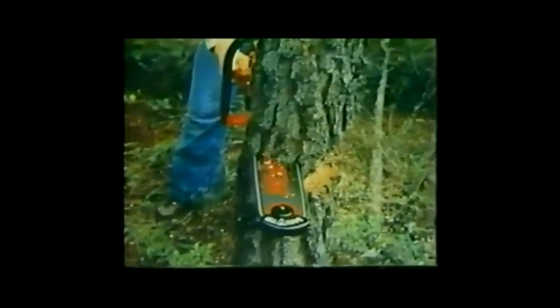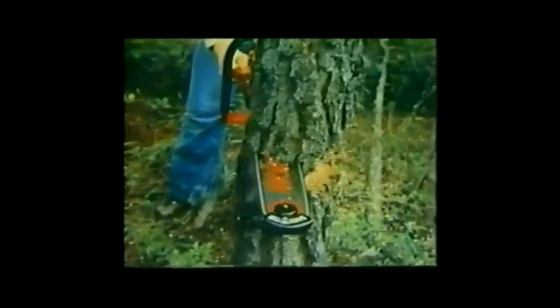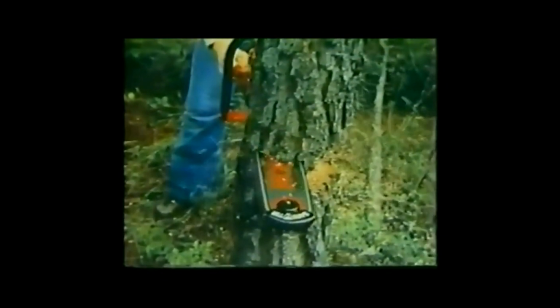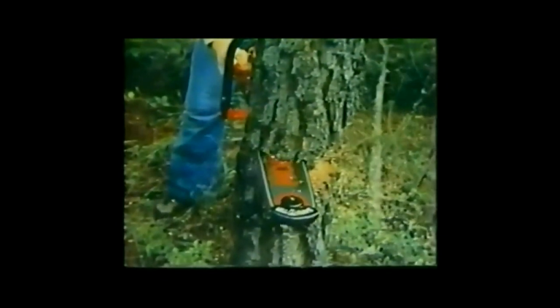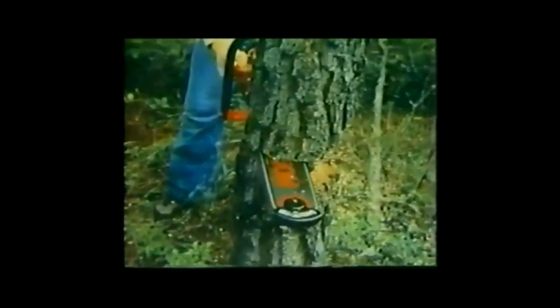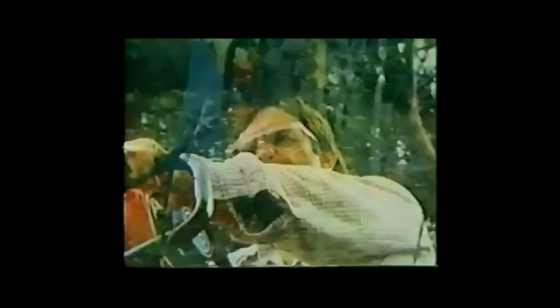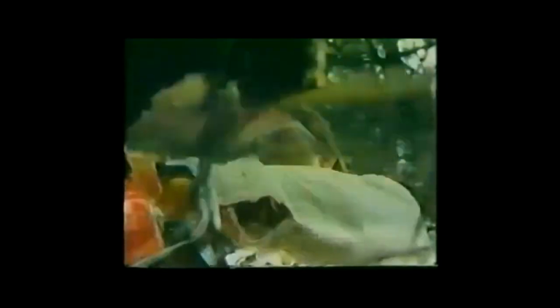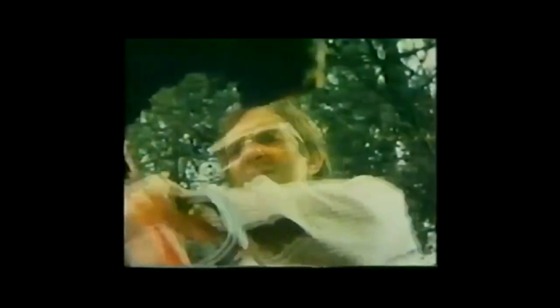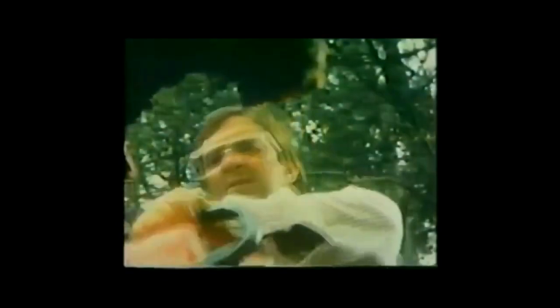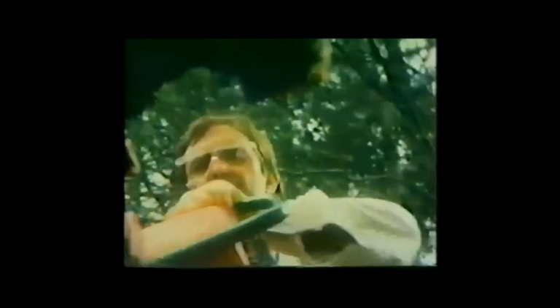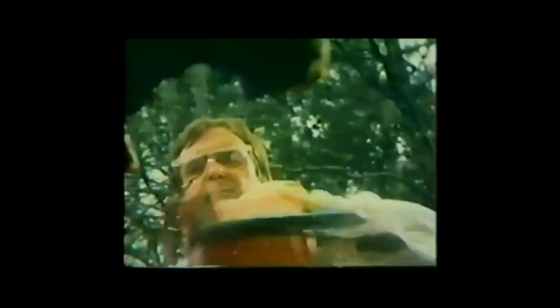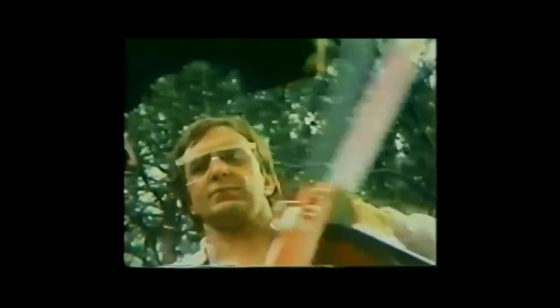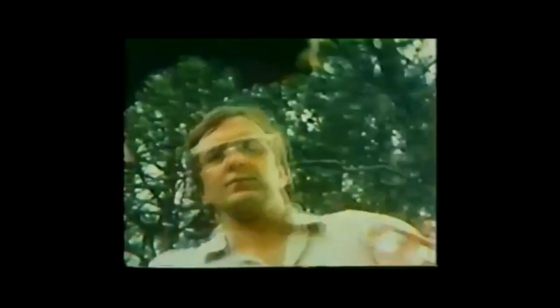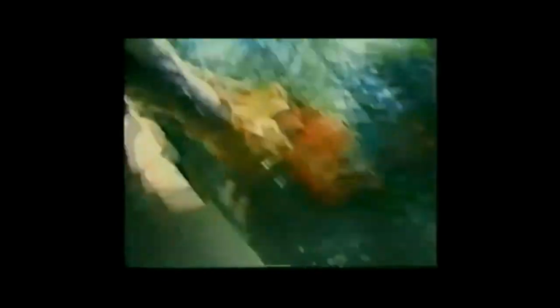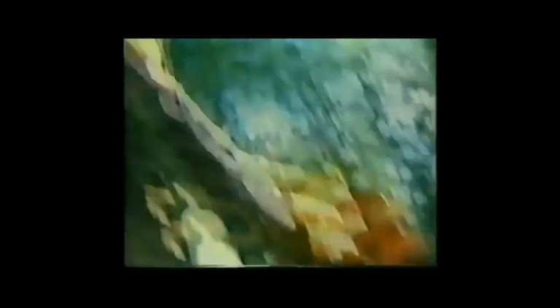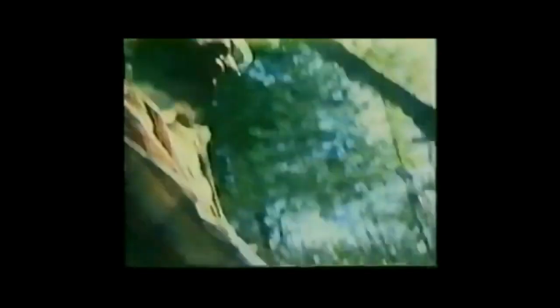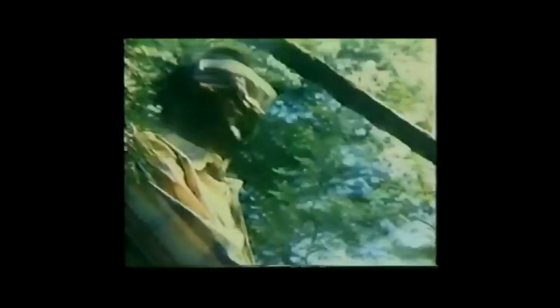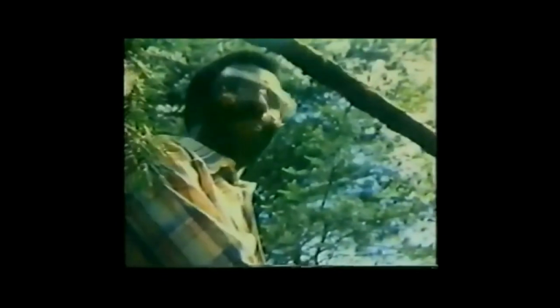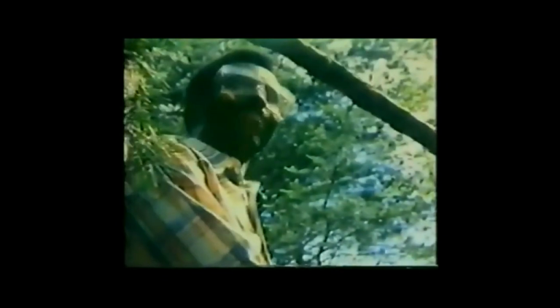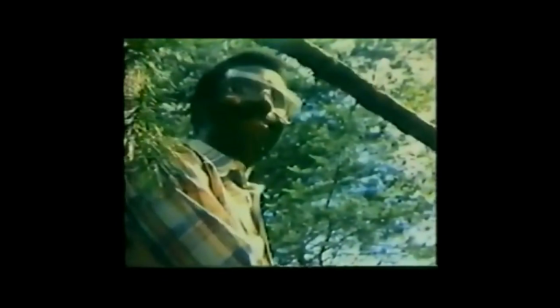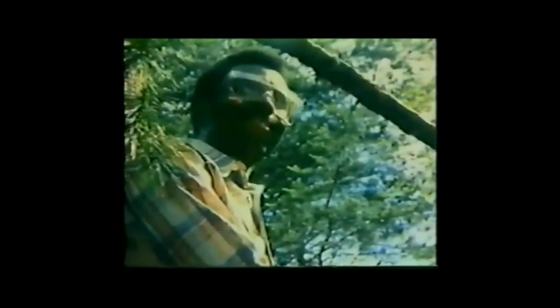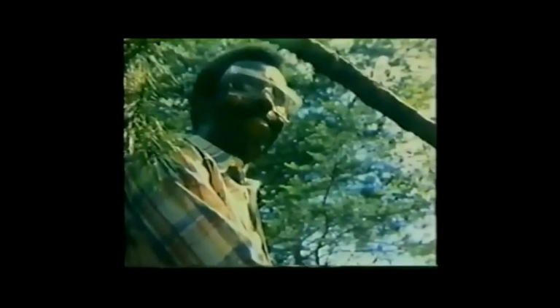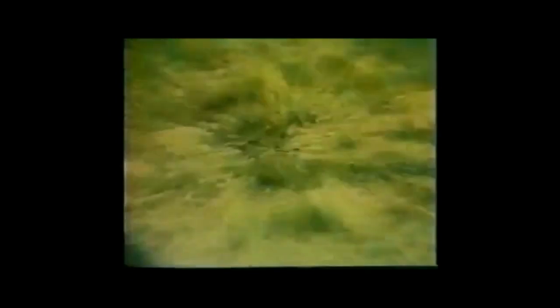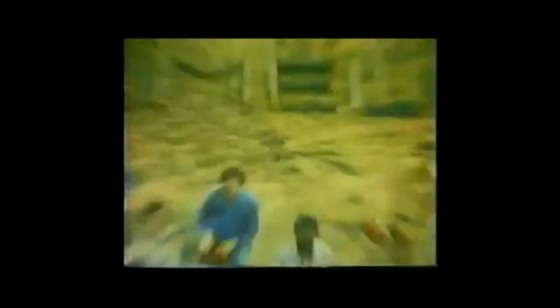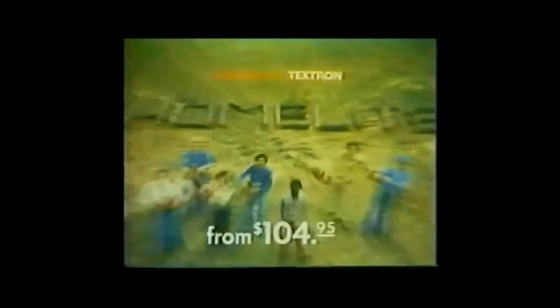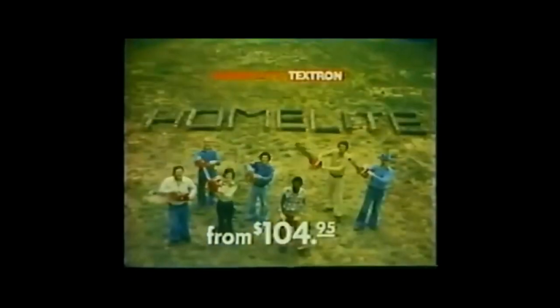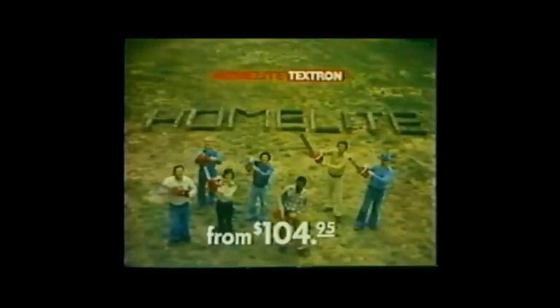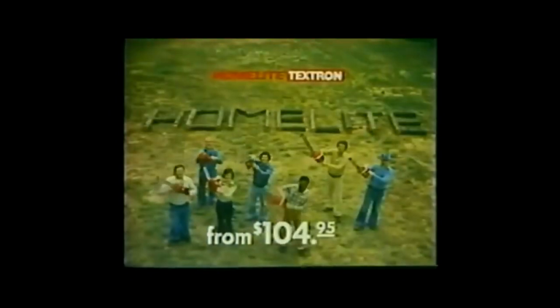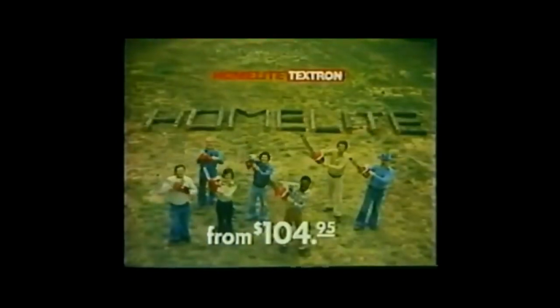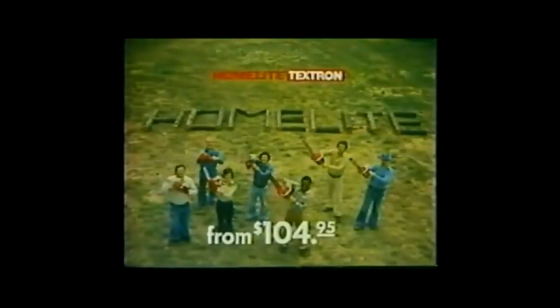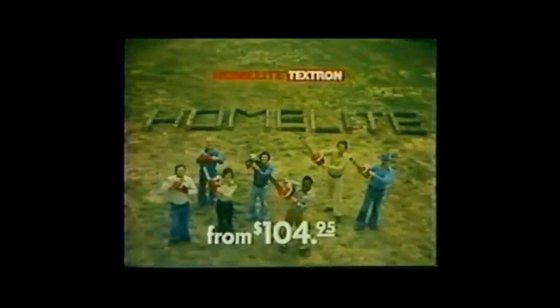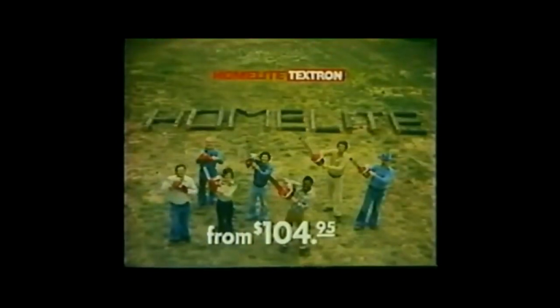Ask the people who never used a chainsaw before. They'll tell you, you're in control. We're HomeLite!